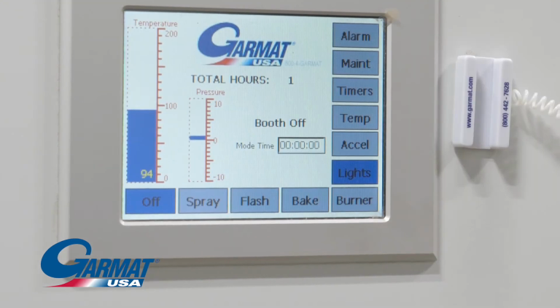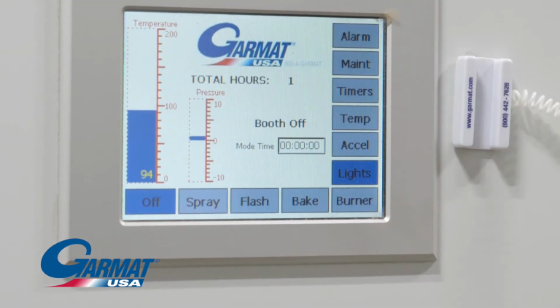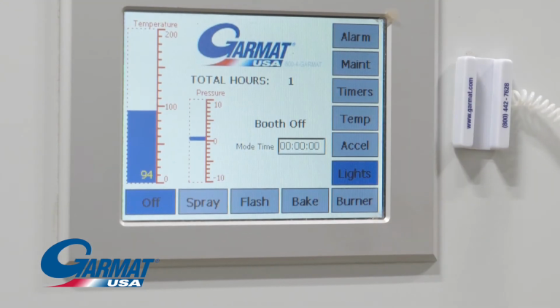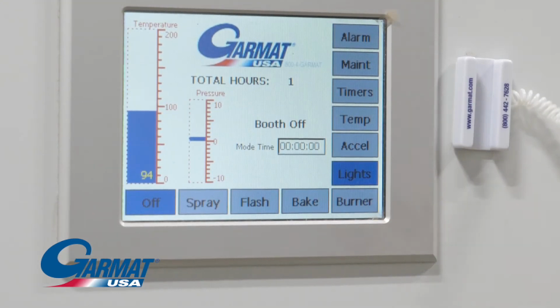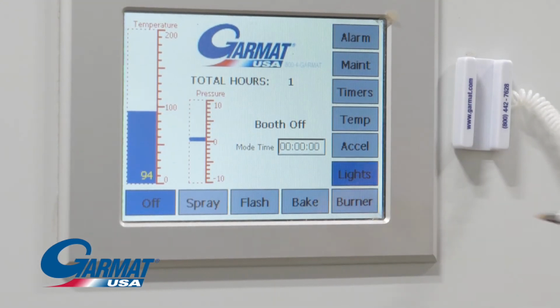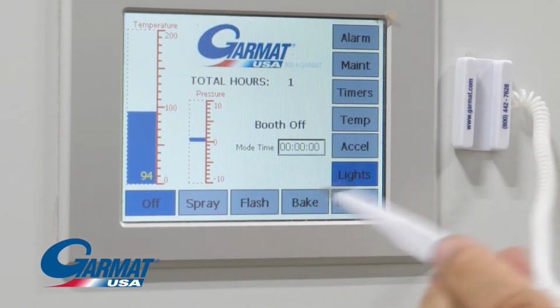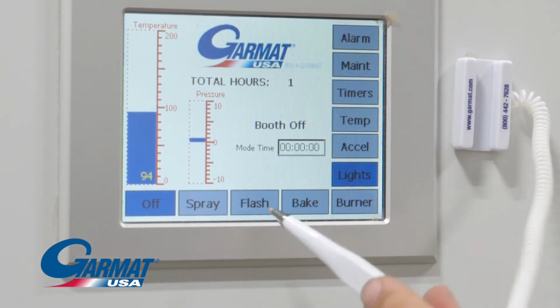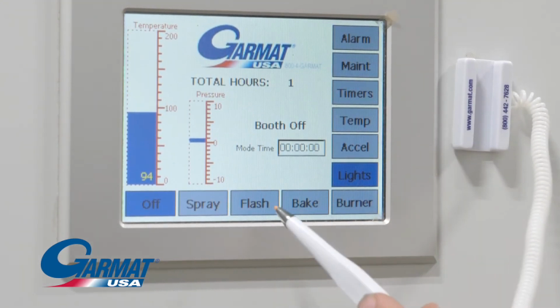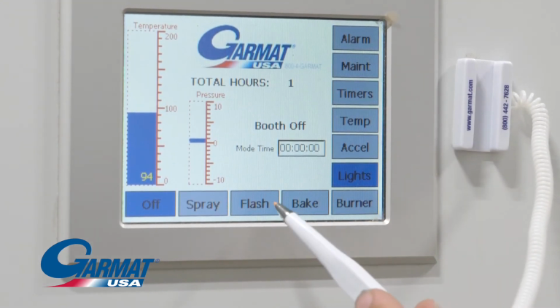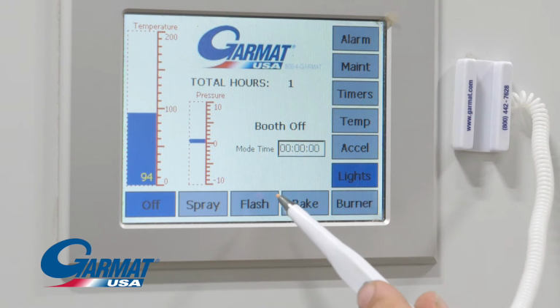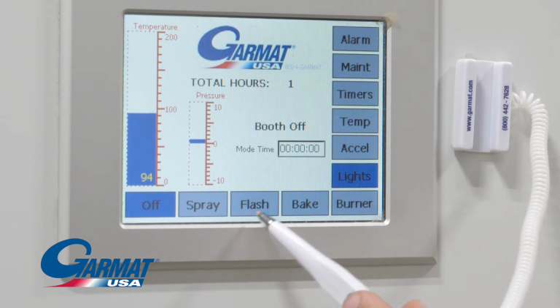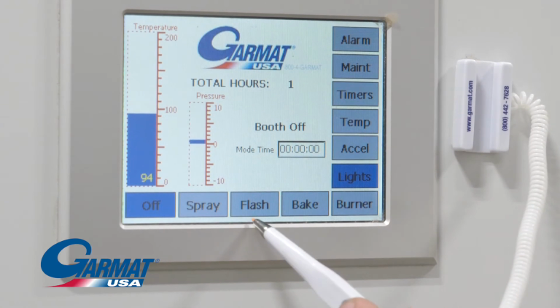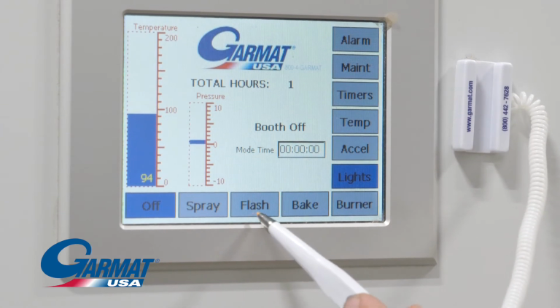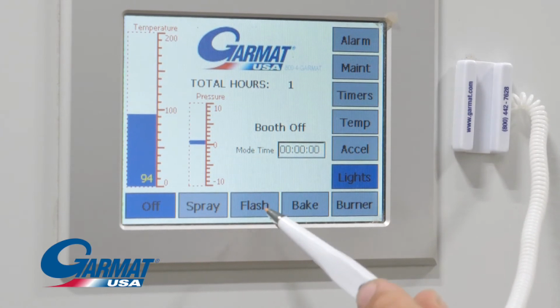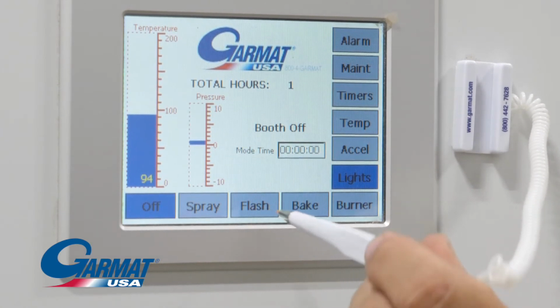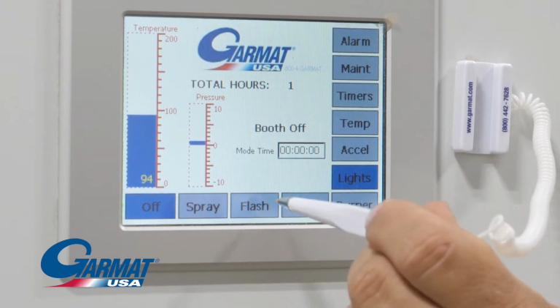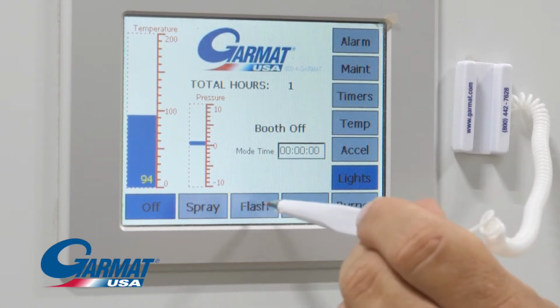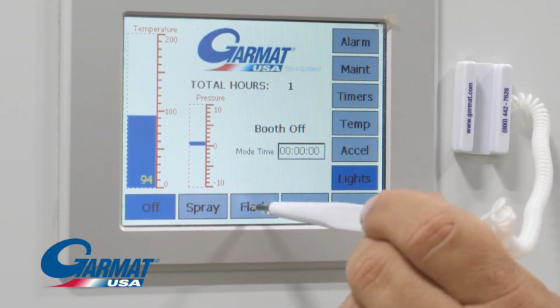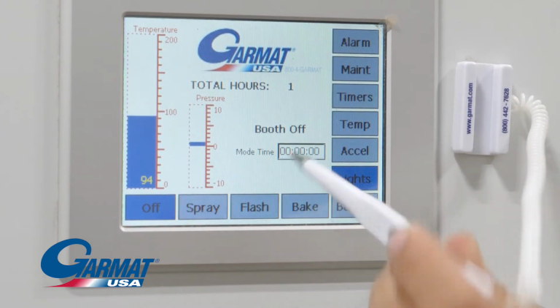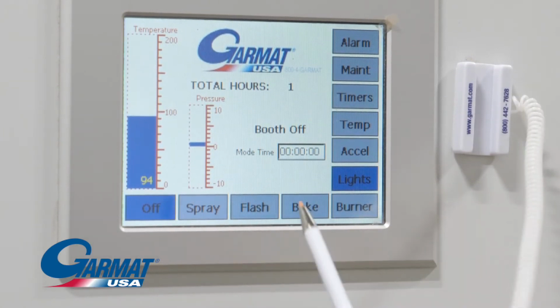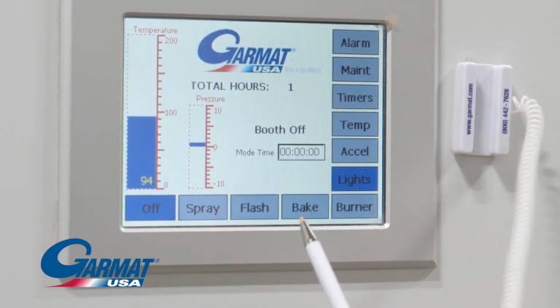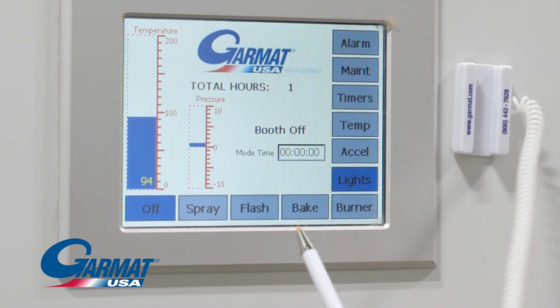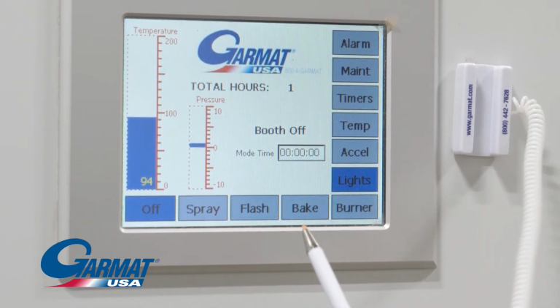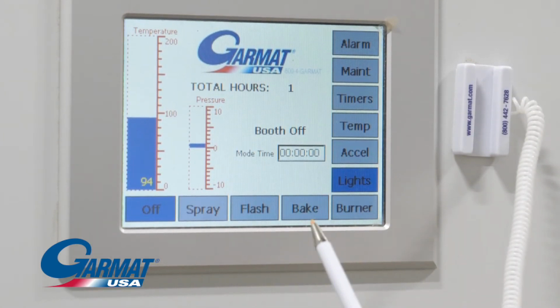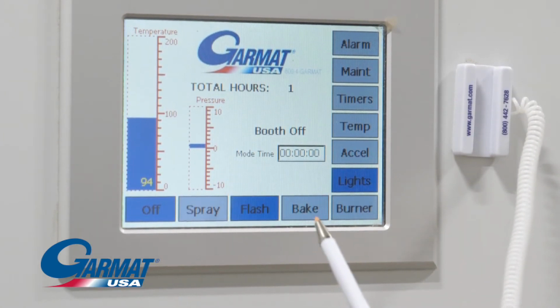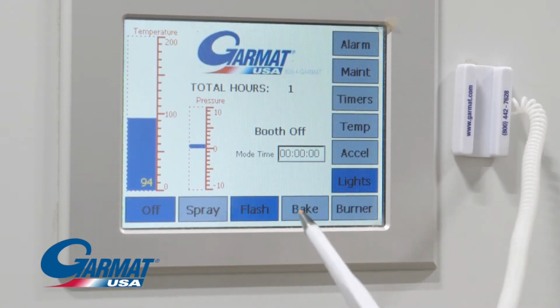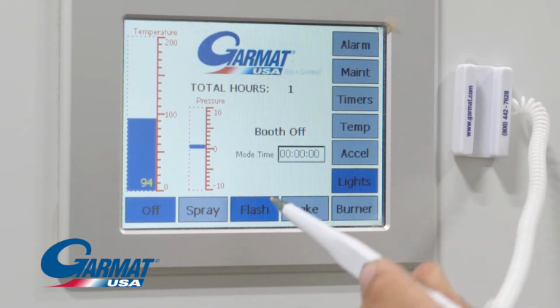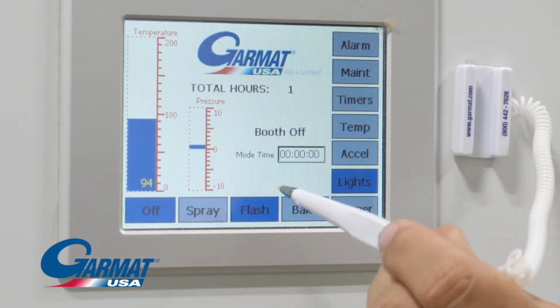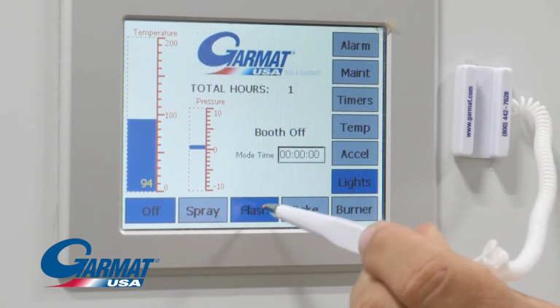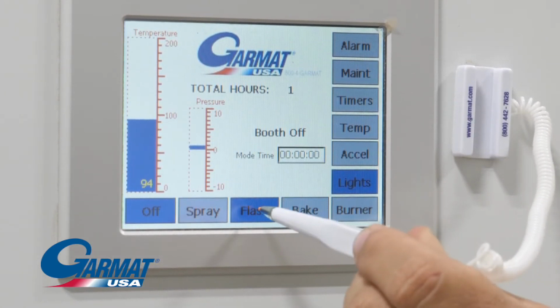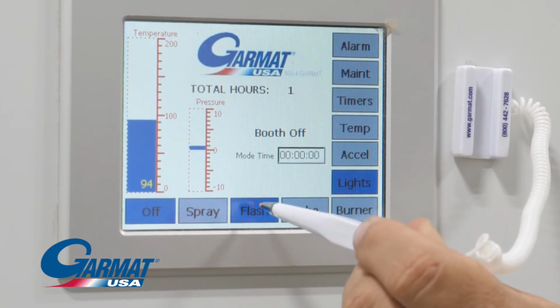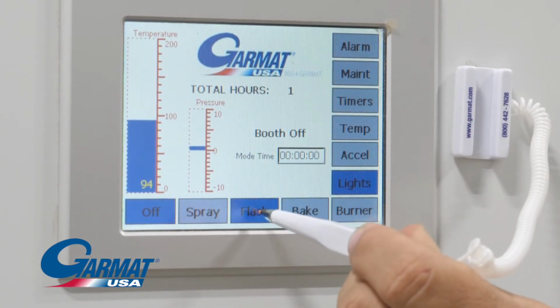Flash button. Touch to start flash mode. Touch again to cancel before the timer expires.